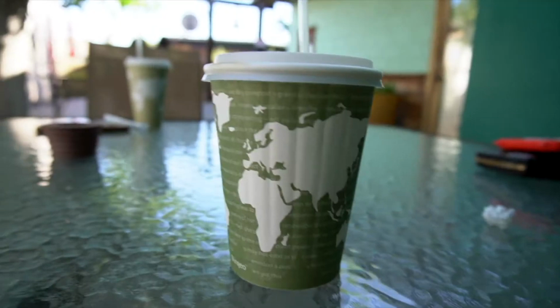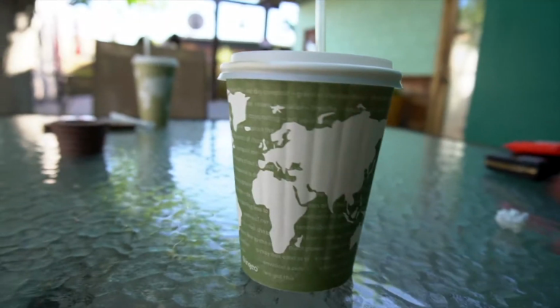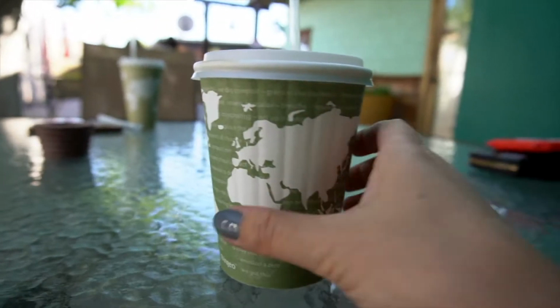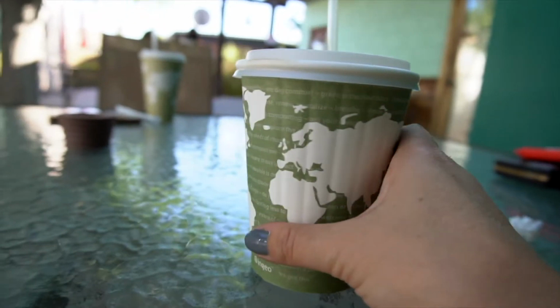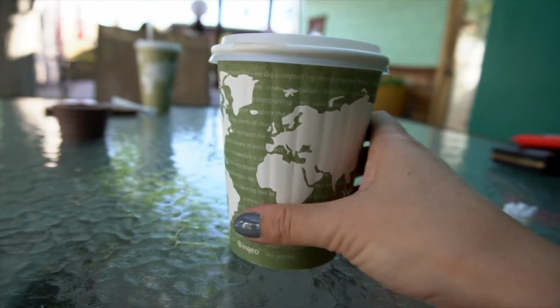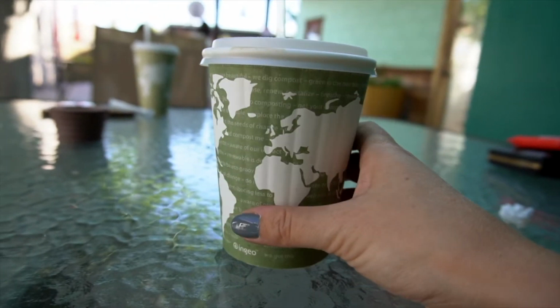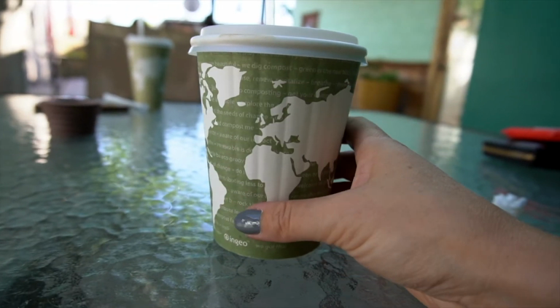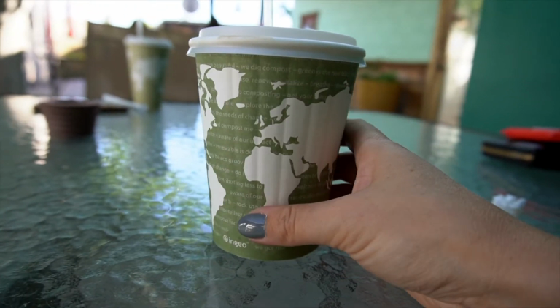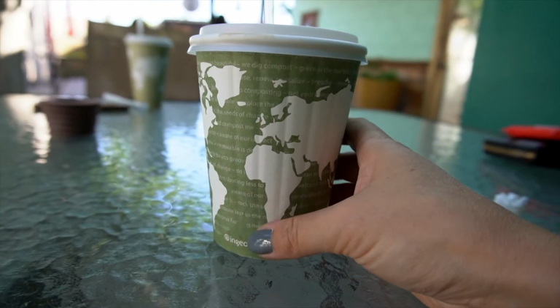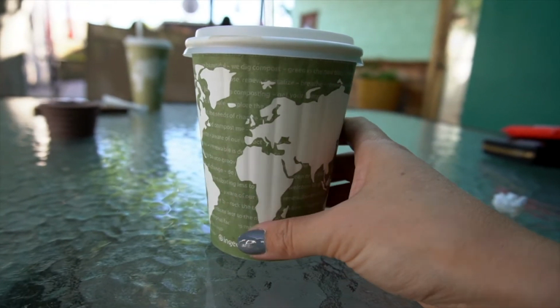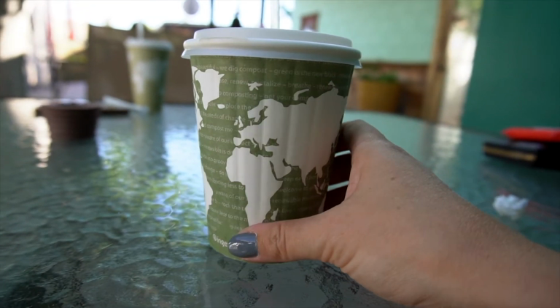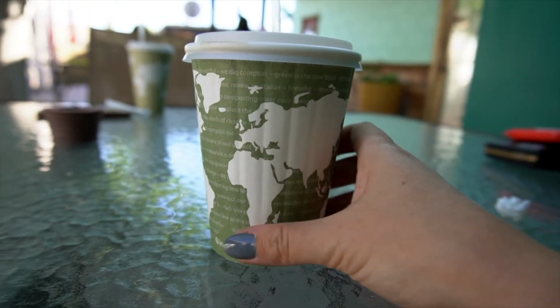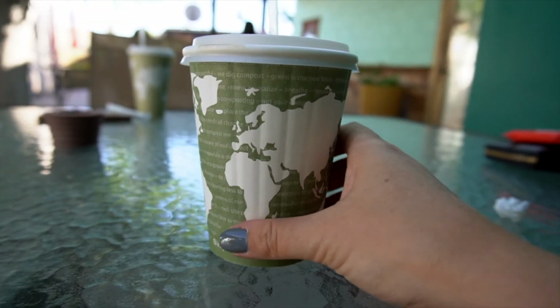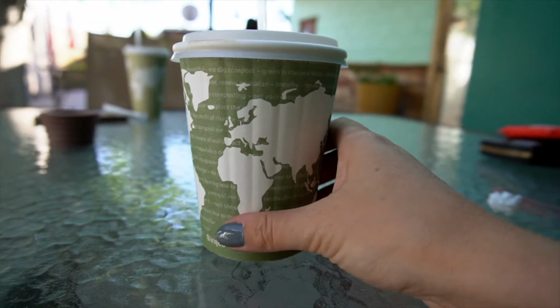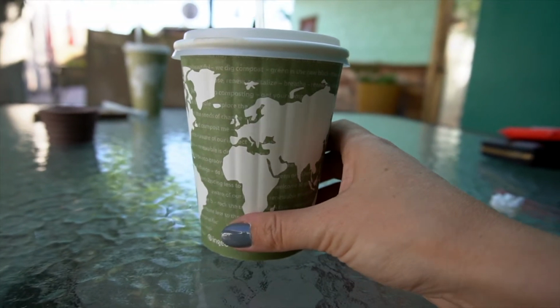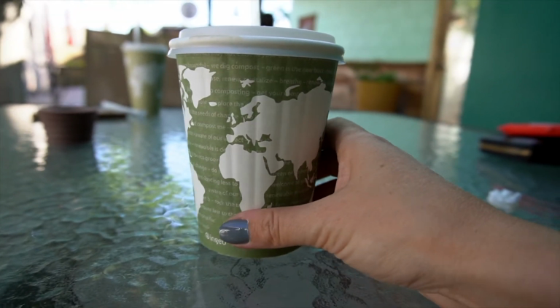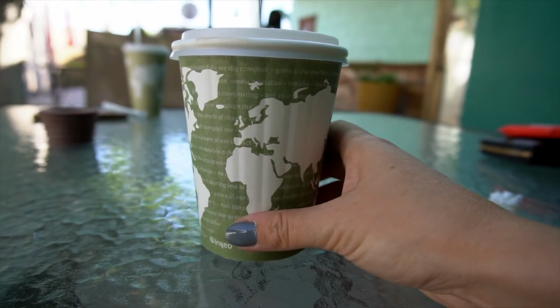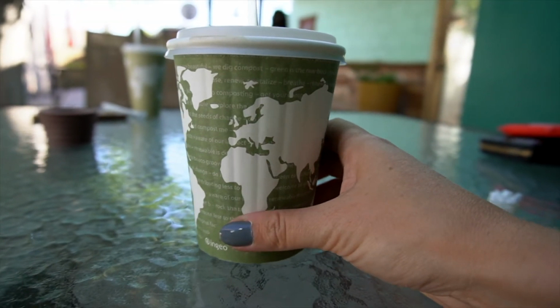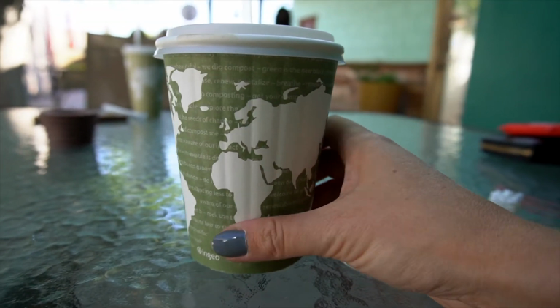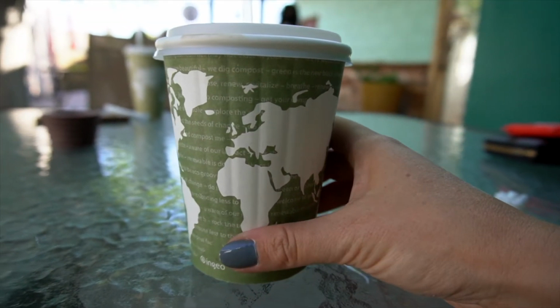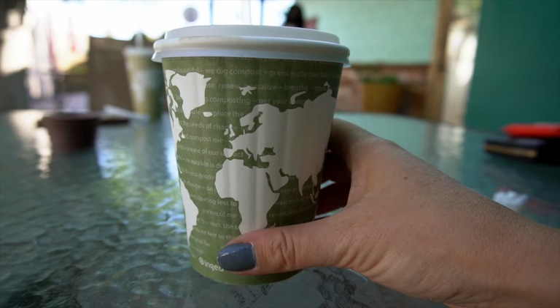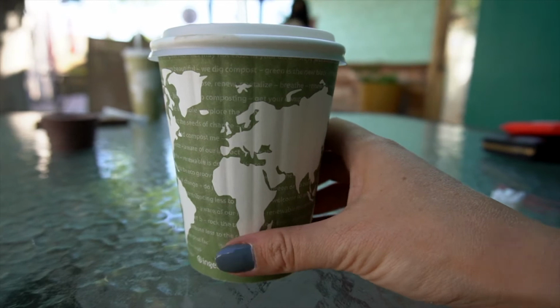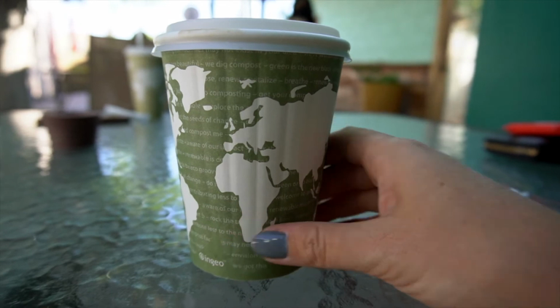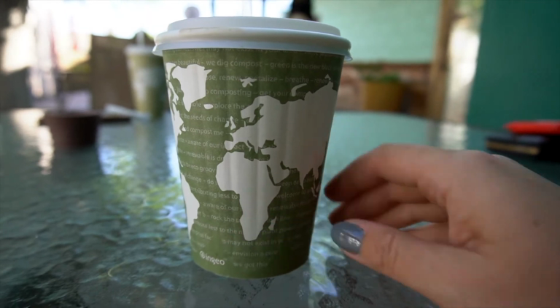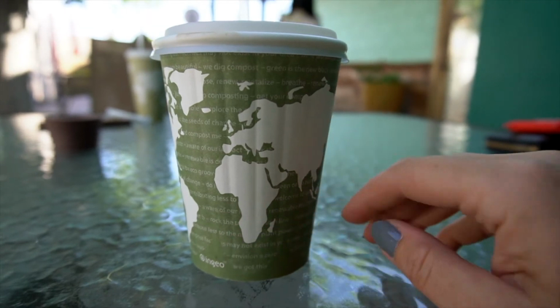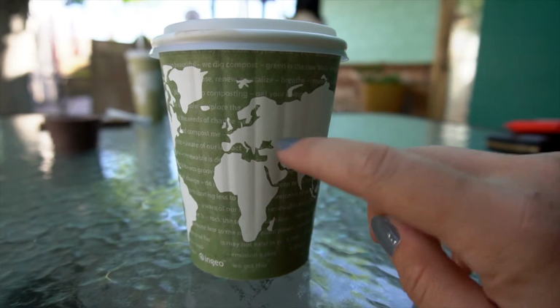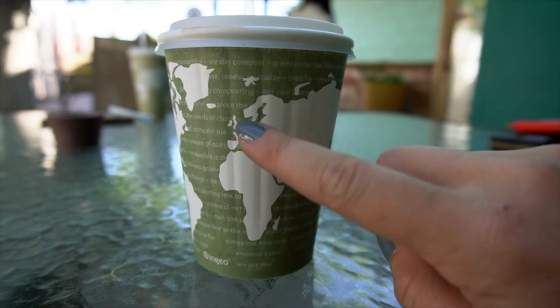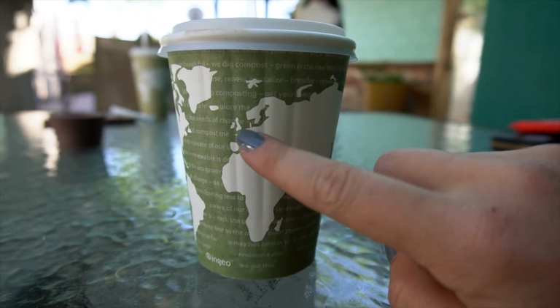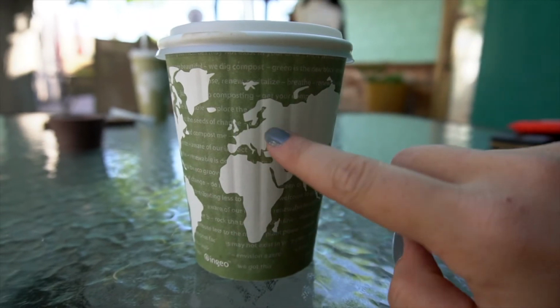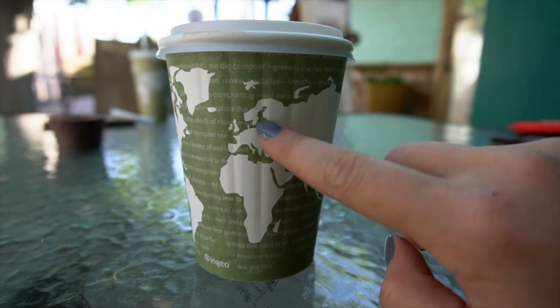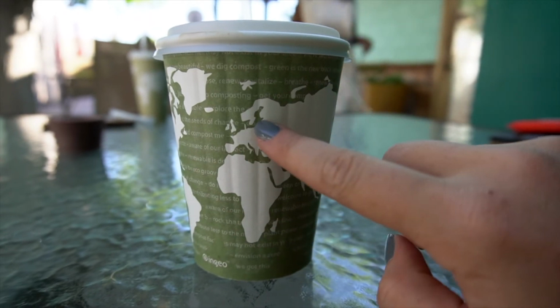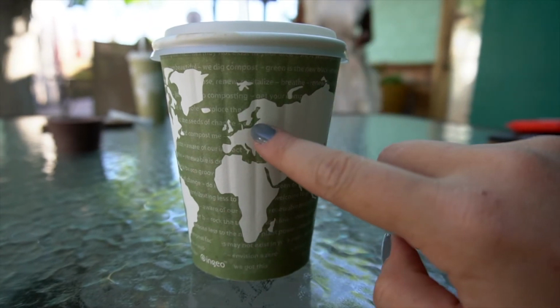Do you guys actually know where I'm from? I'm gonna point it out and you guys can take a guess — I'm right here.